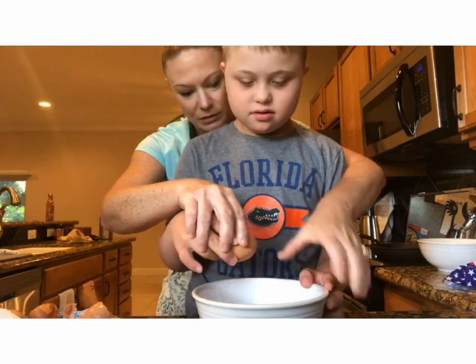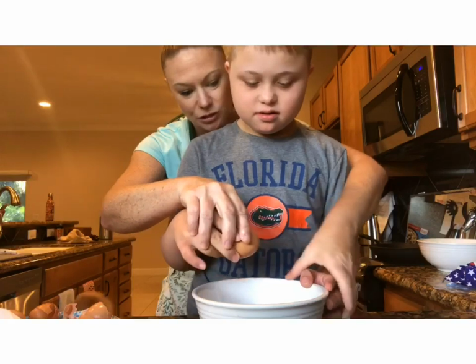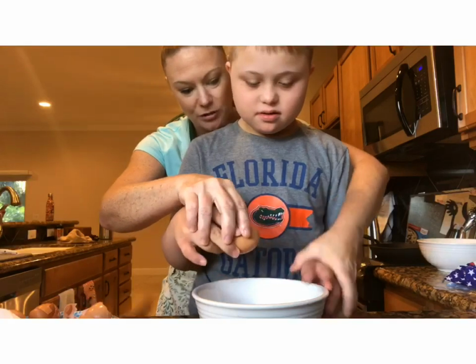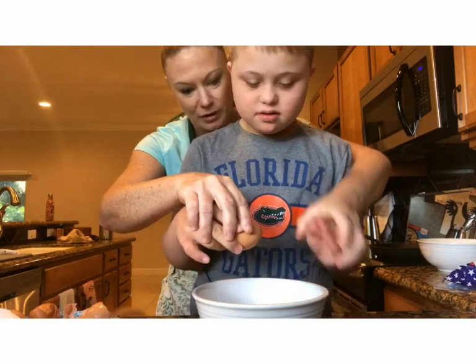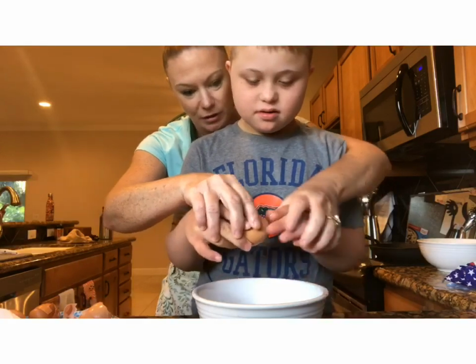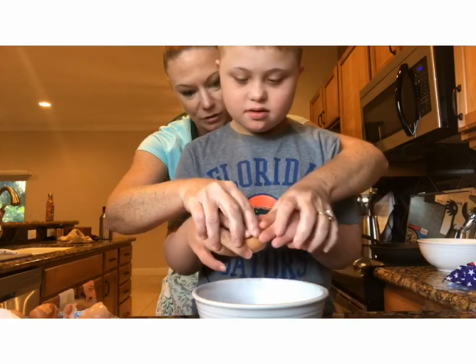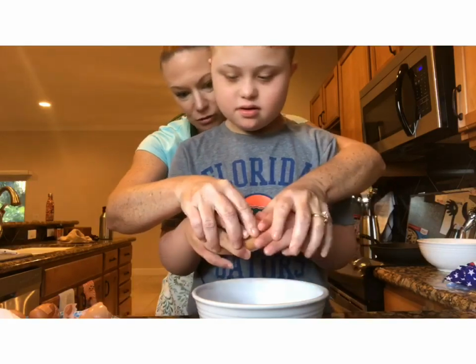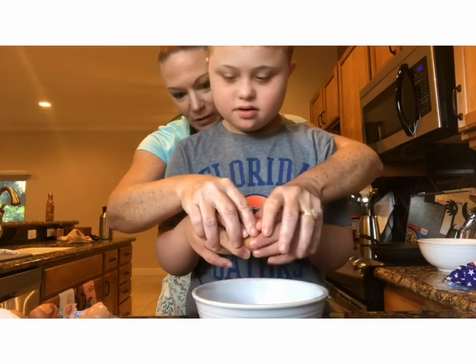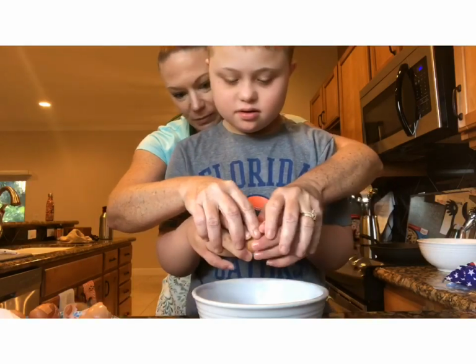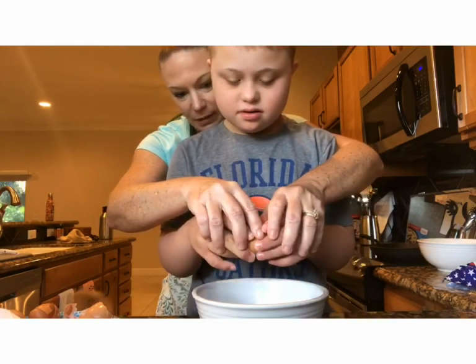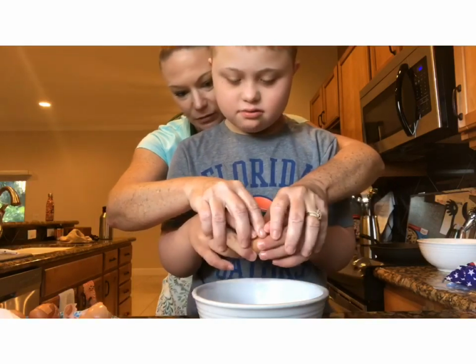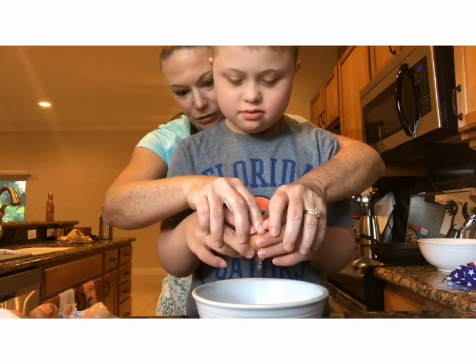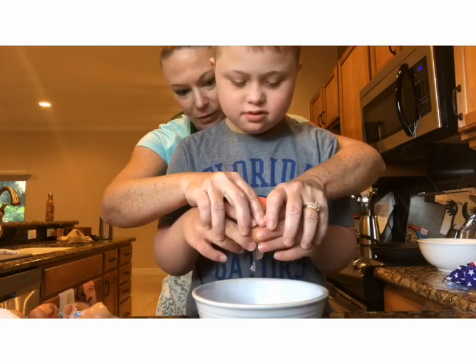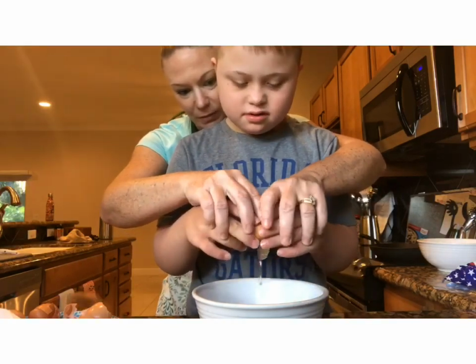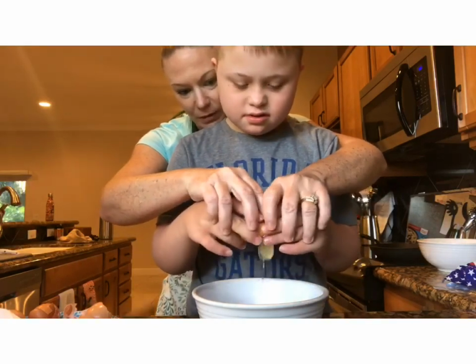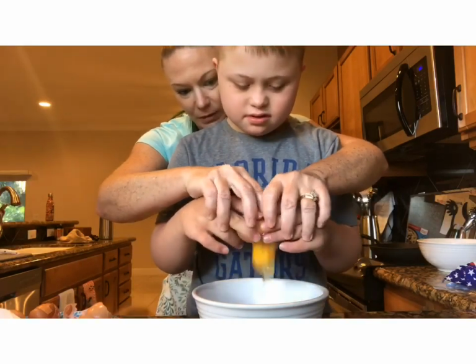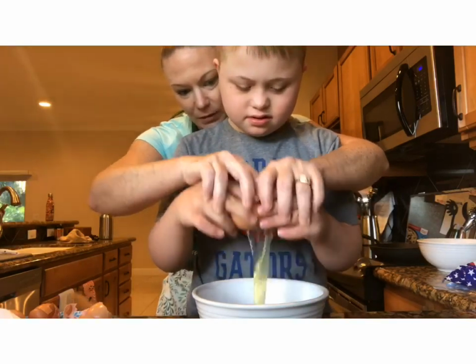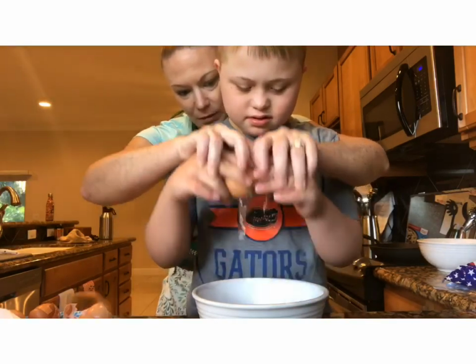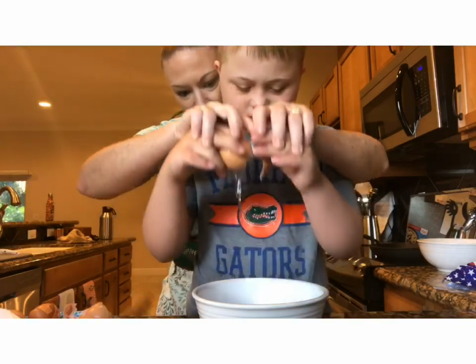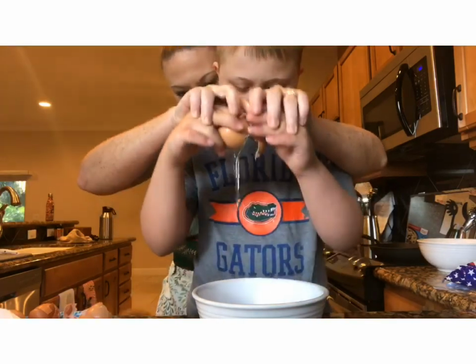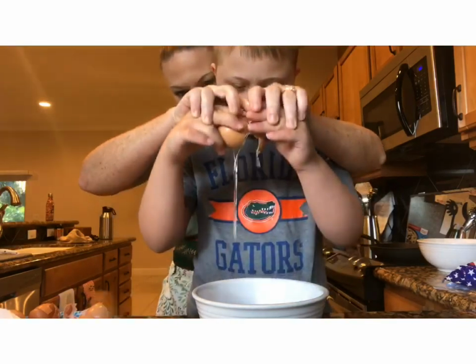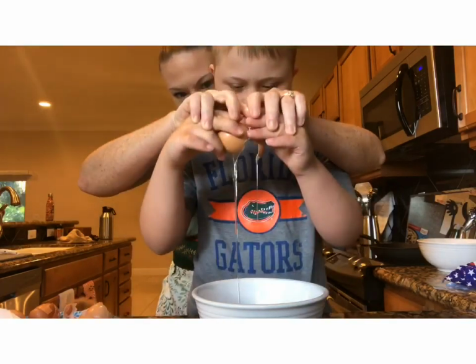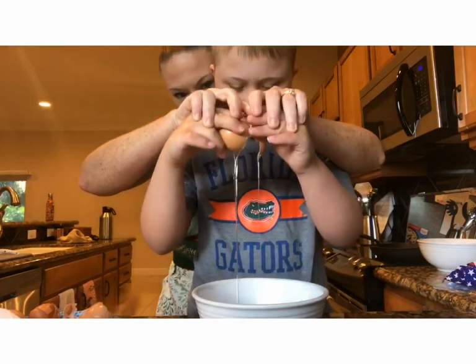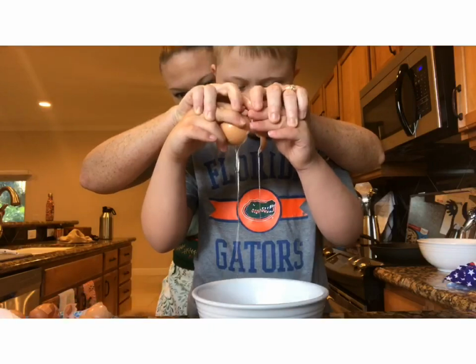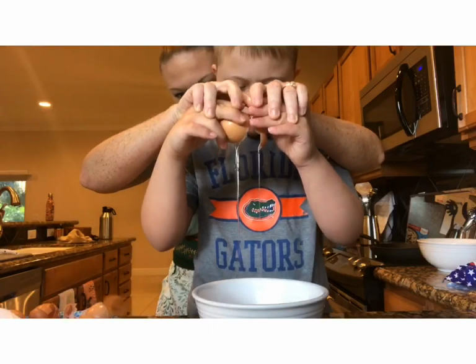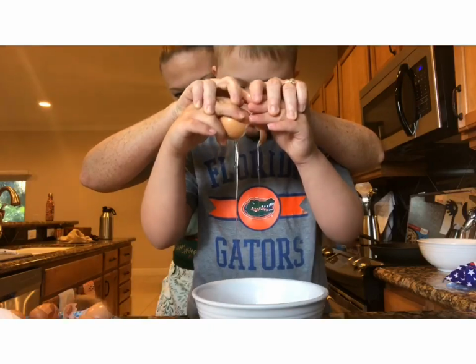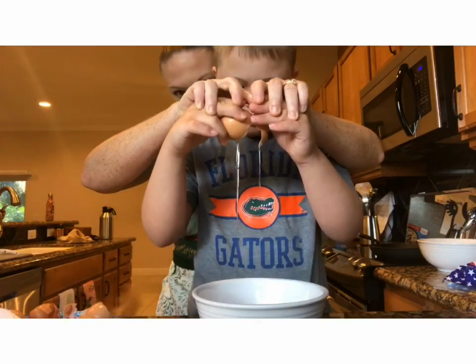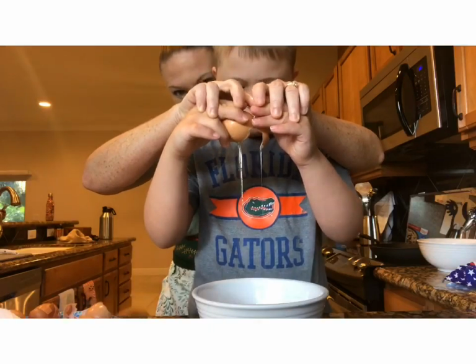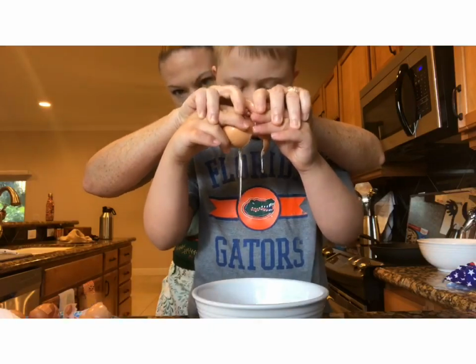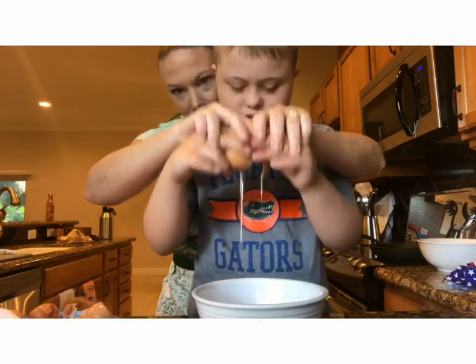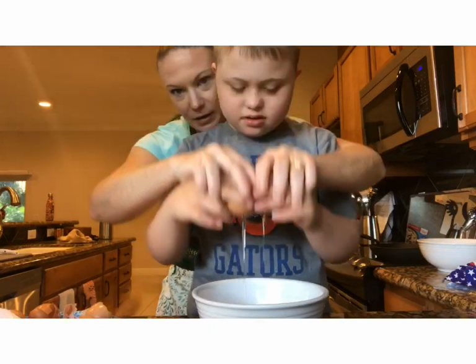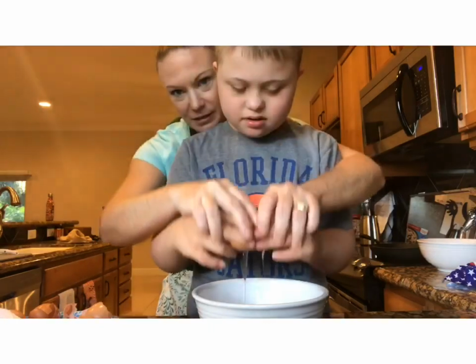Get your other hand — you've got to do two hands, buddy. I know it's gooey, but... Awesome!